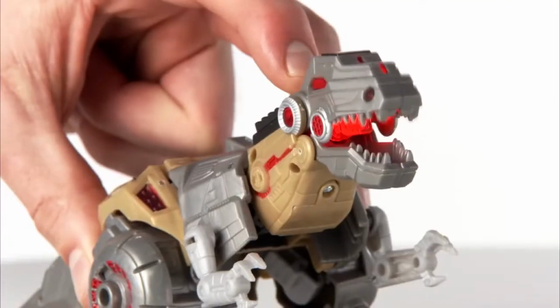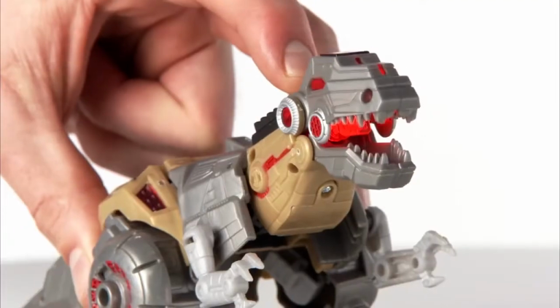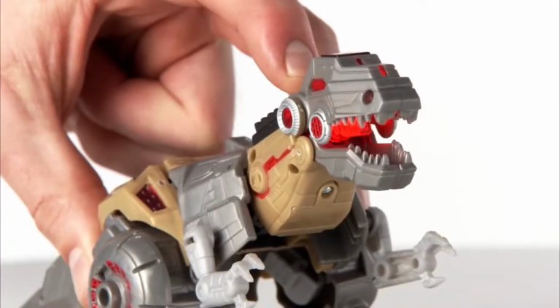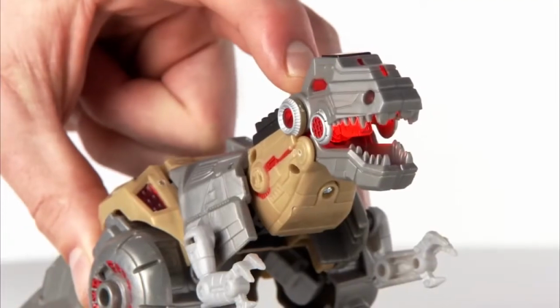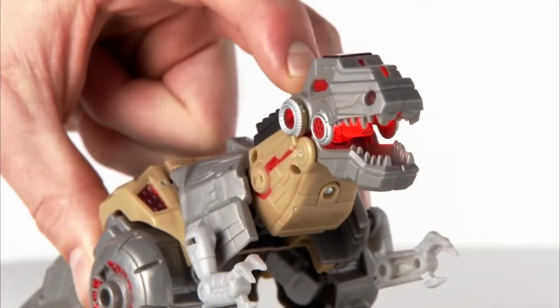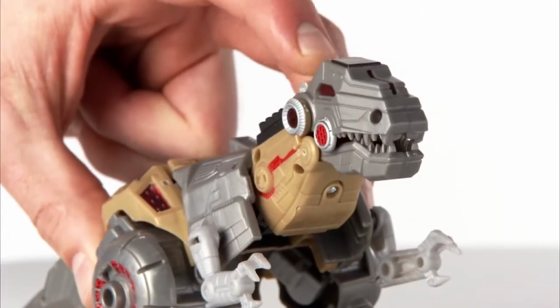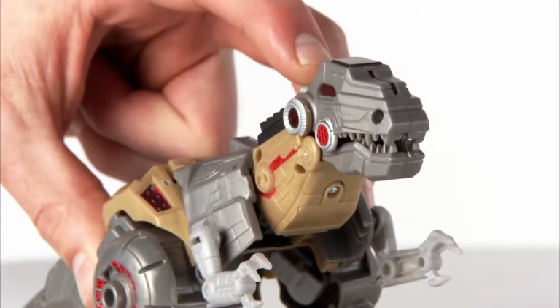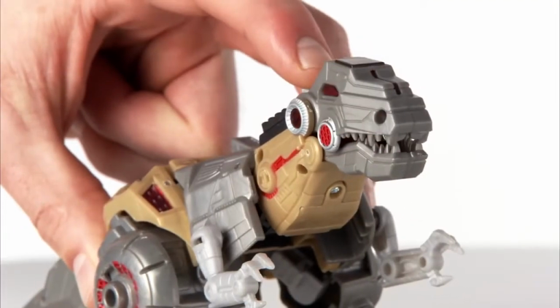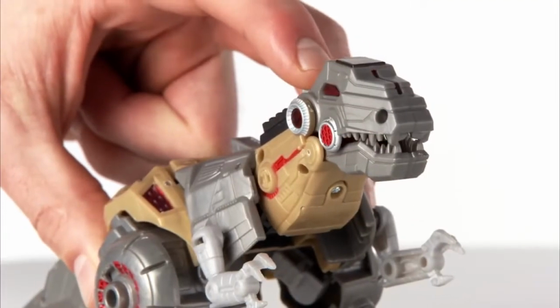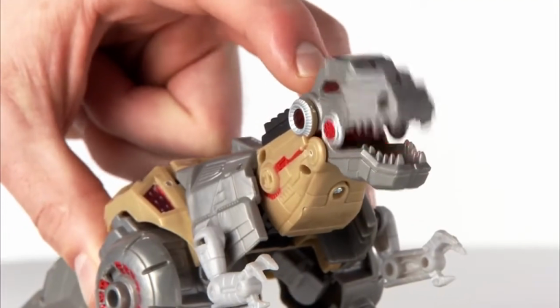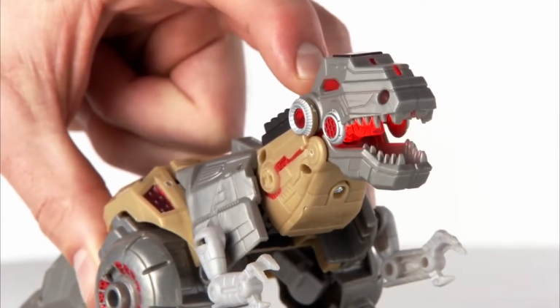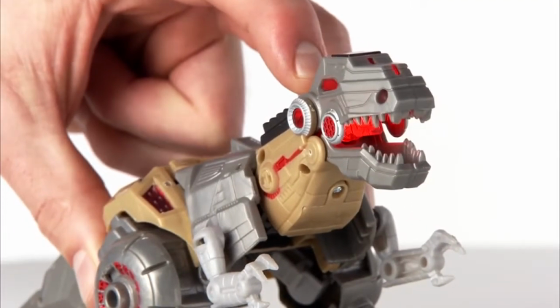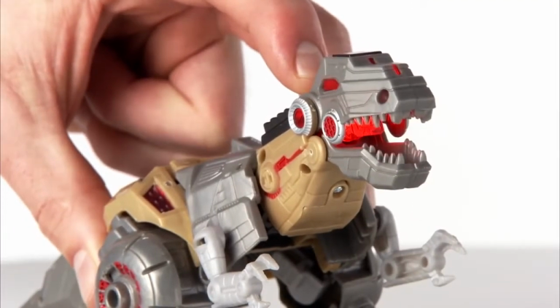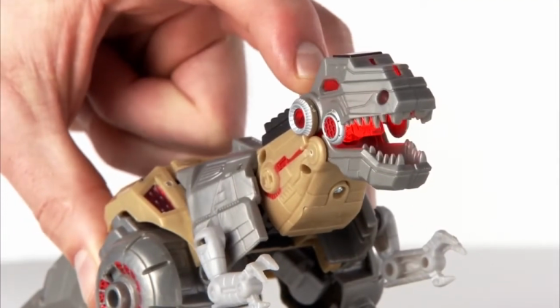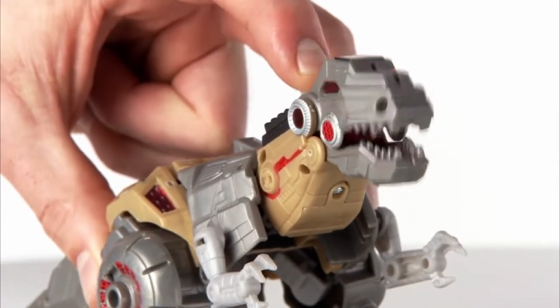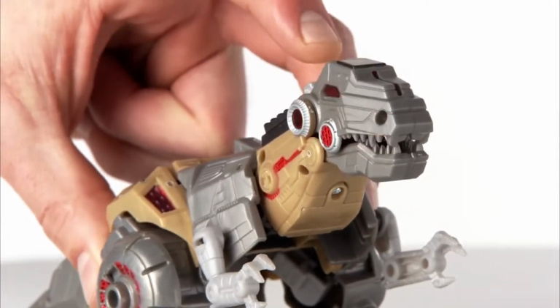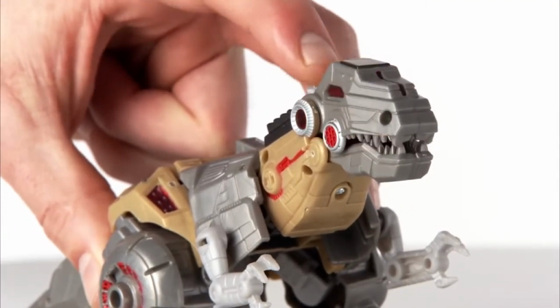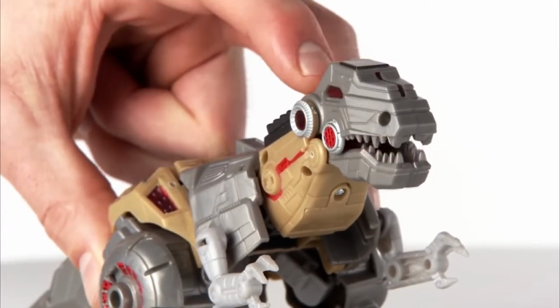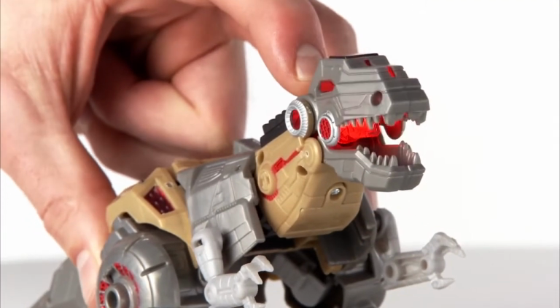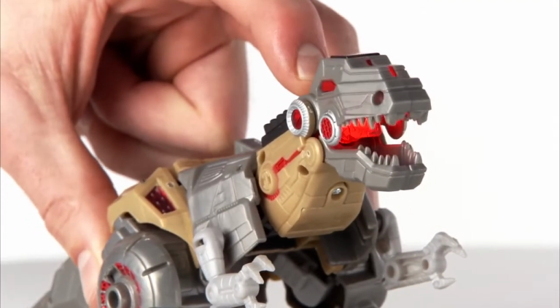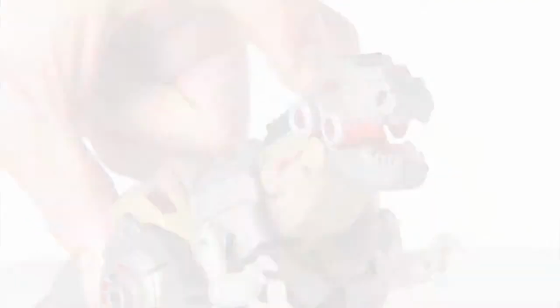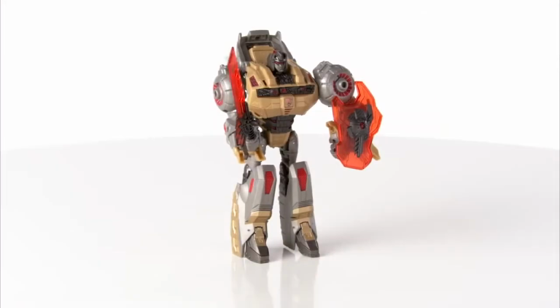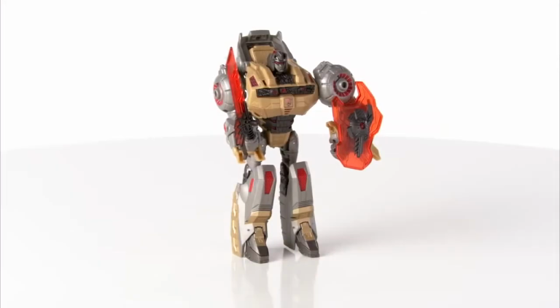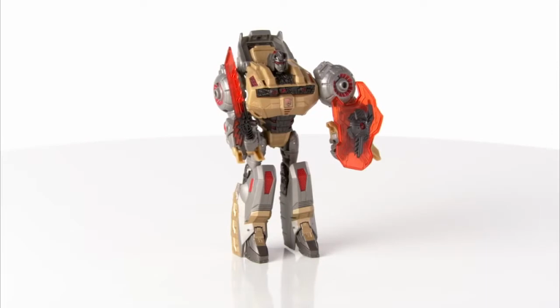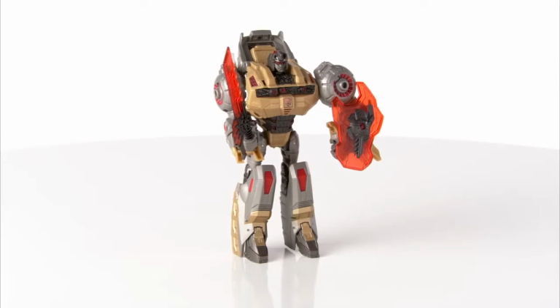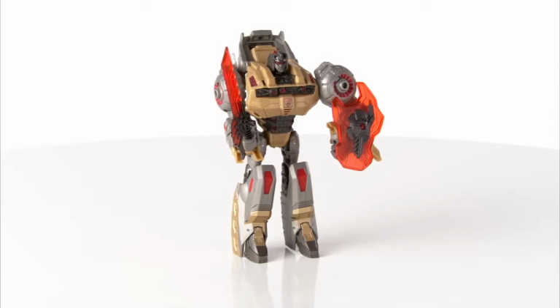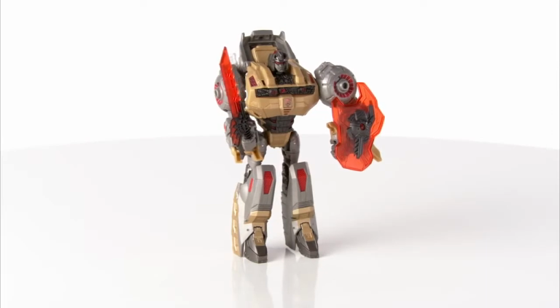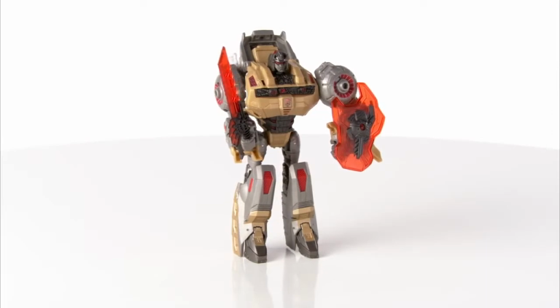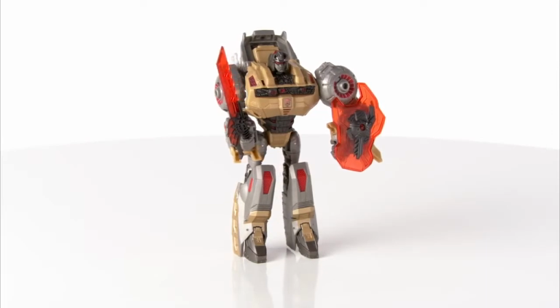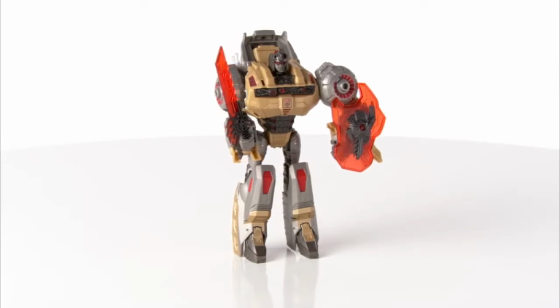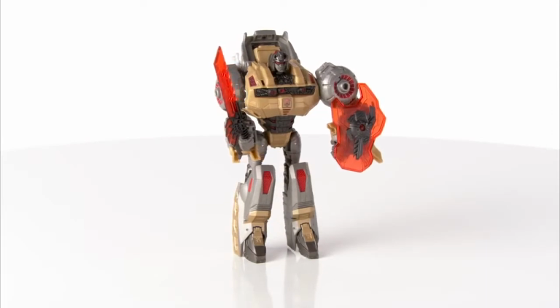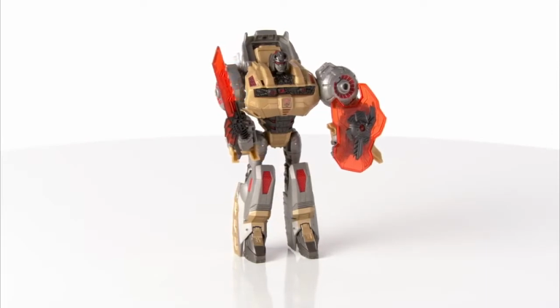Convert Grimlock from Dinobot mode with glowing eyes and chomping mouth to Robot mode with shield and sword.